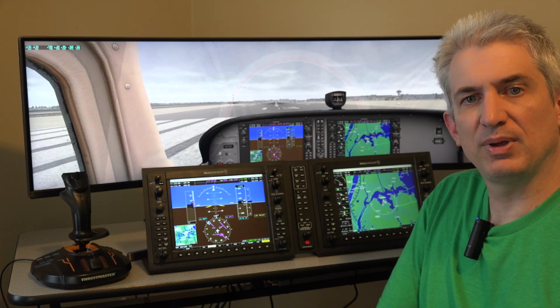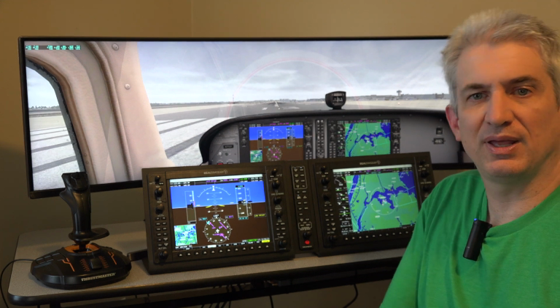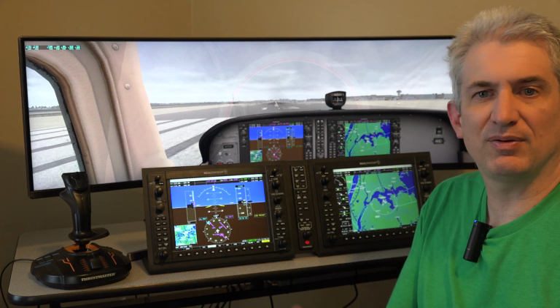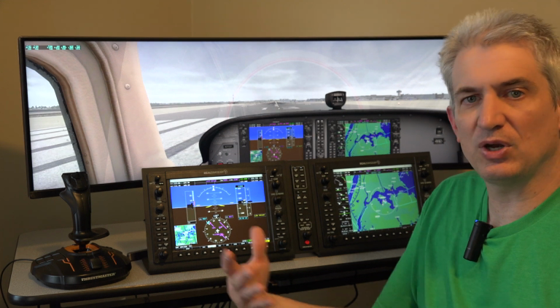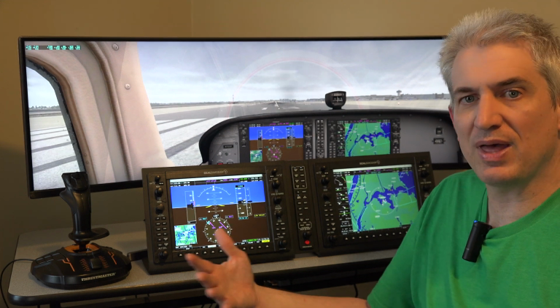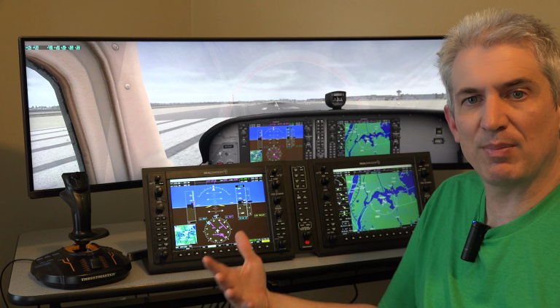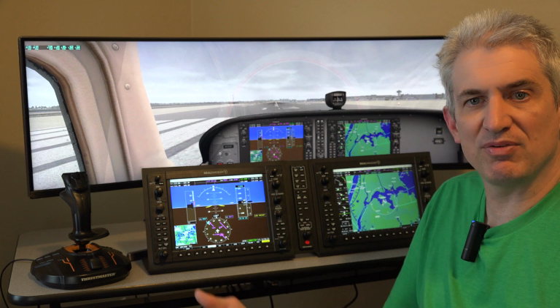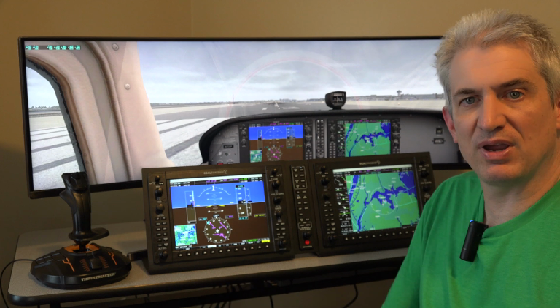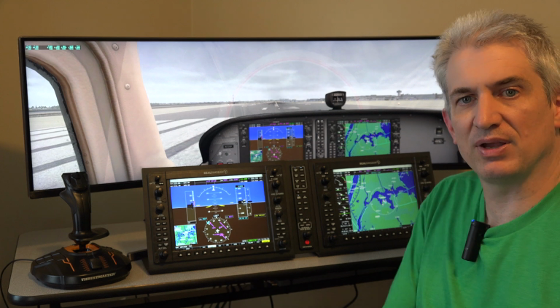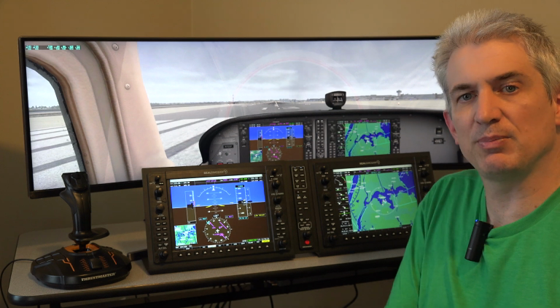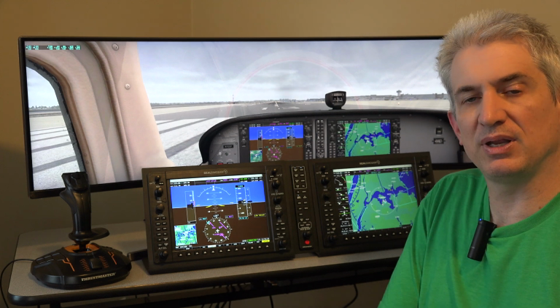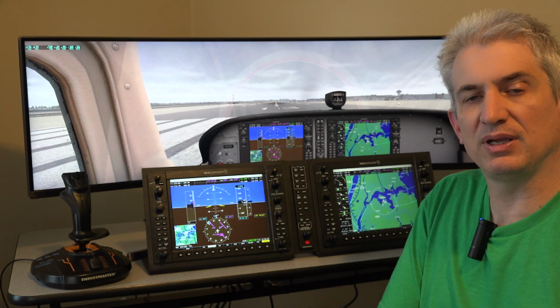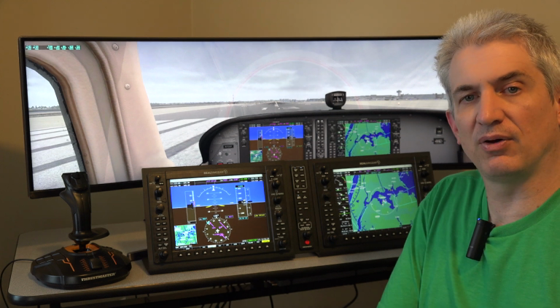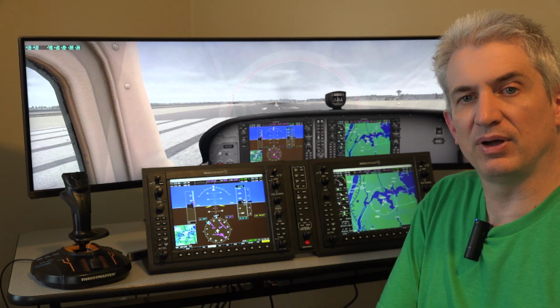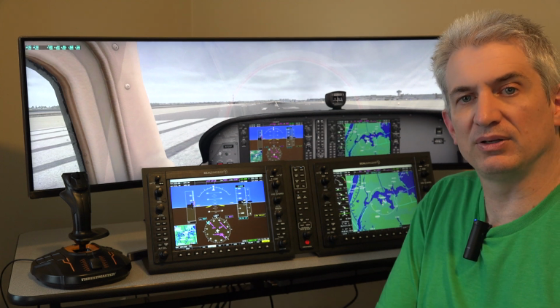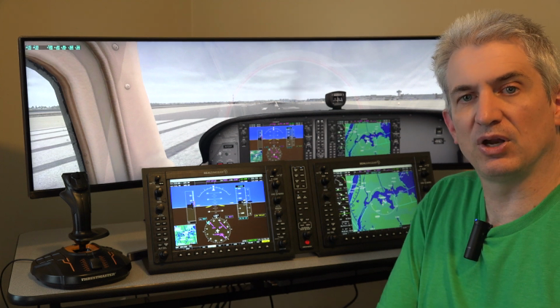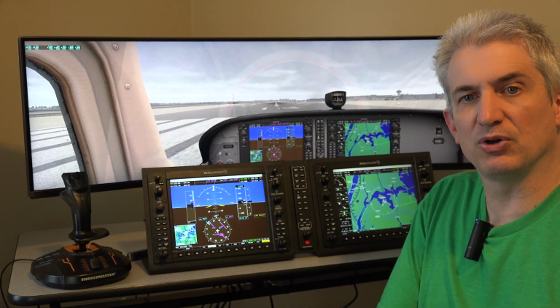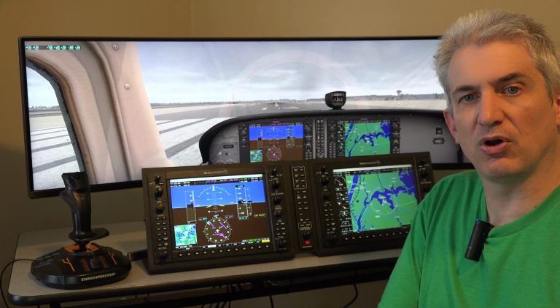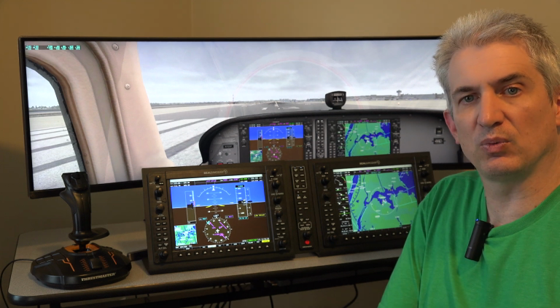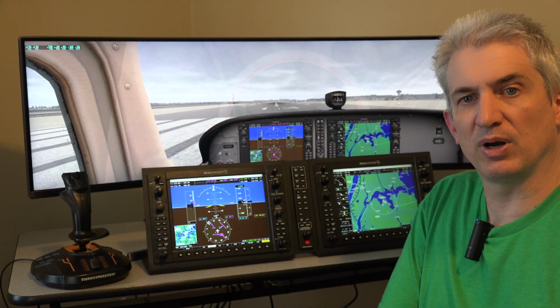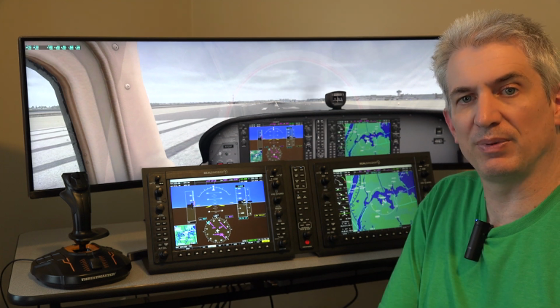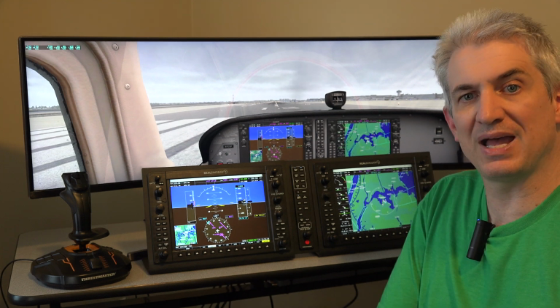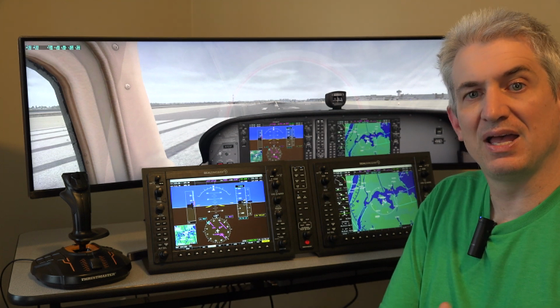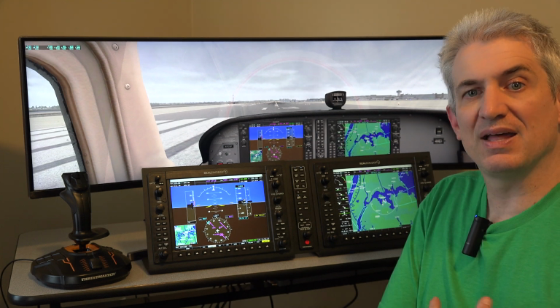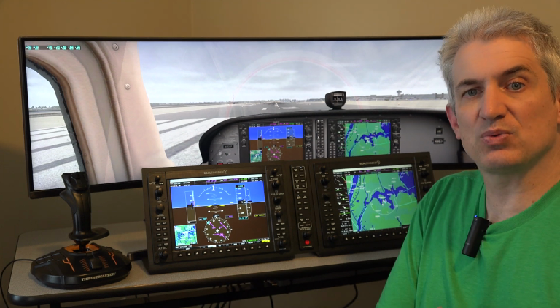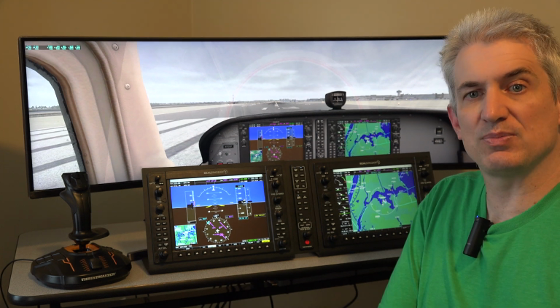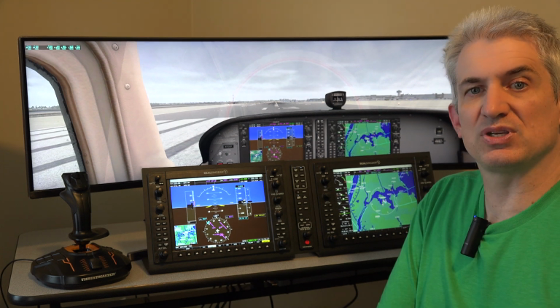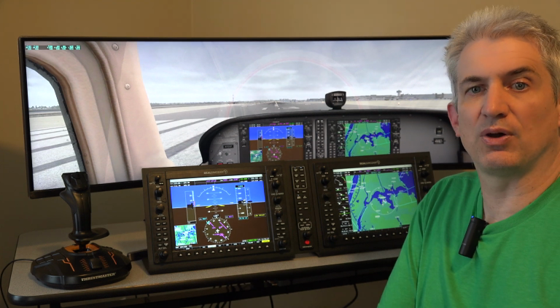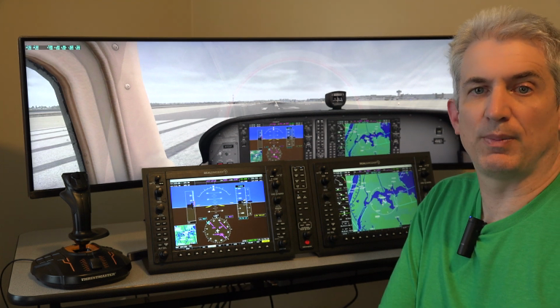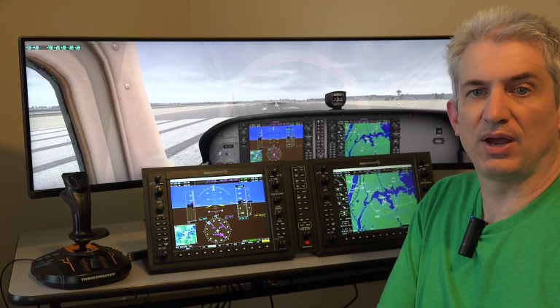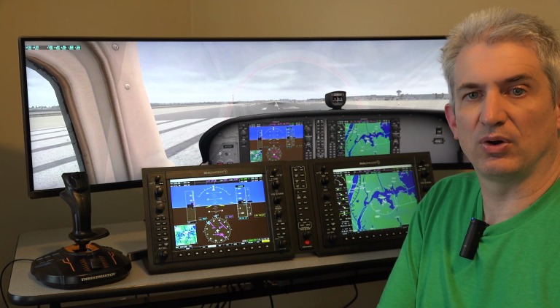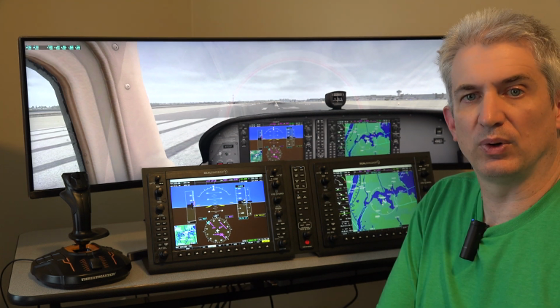That might vary depending on your hardware, but that's what I'm seeing on my hardware.